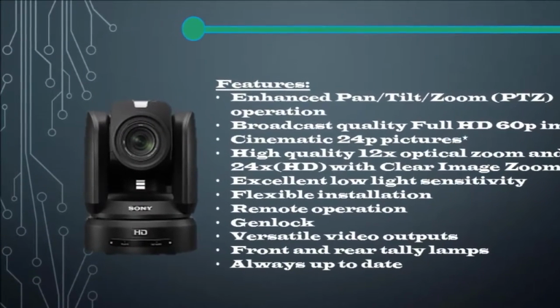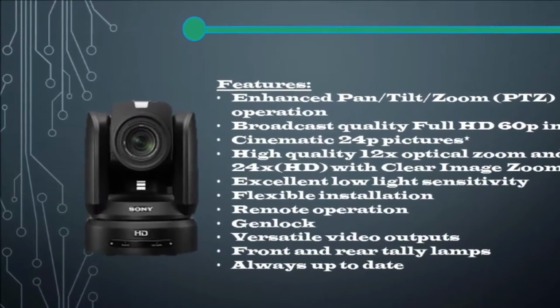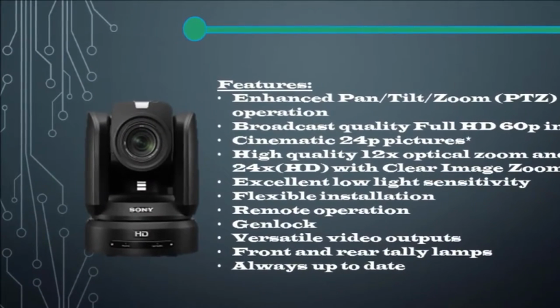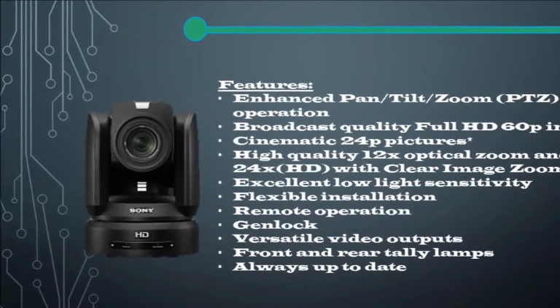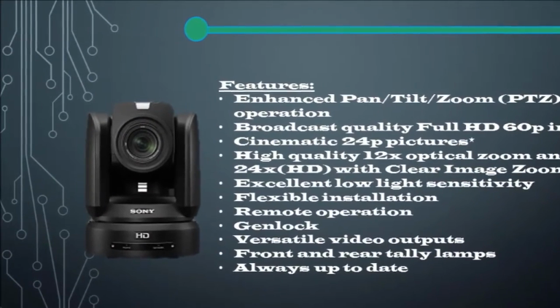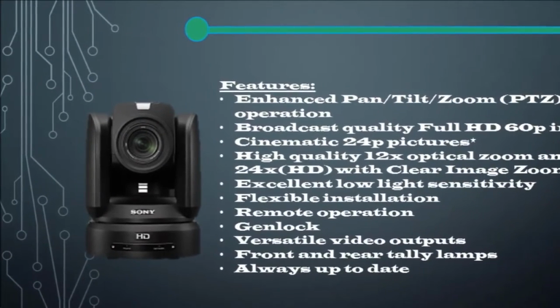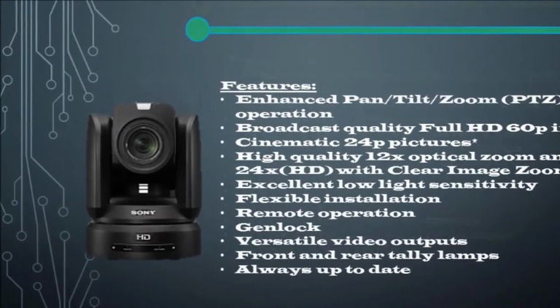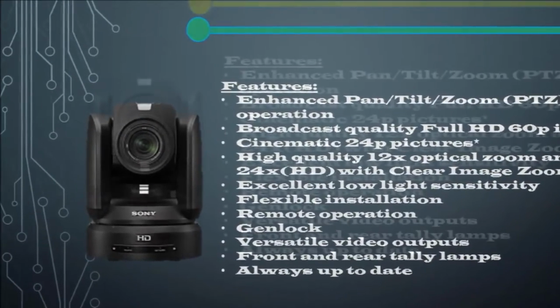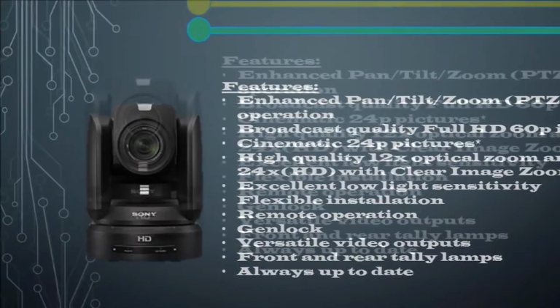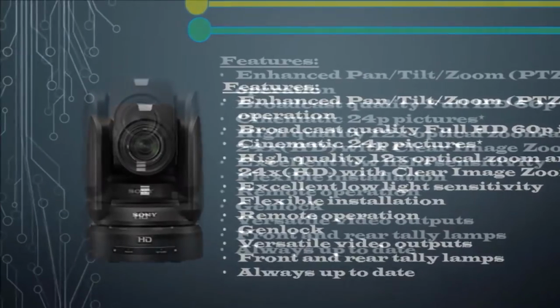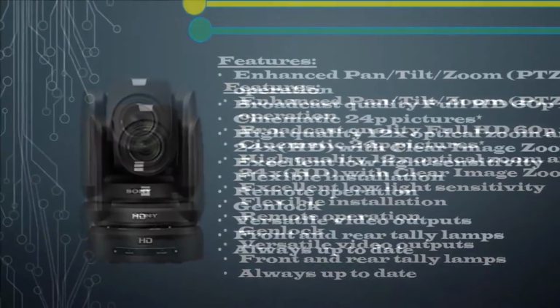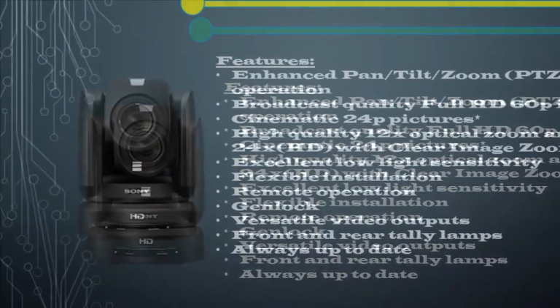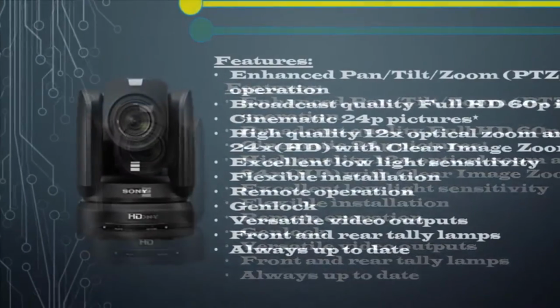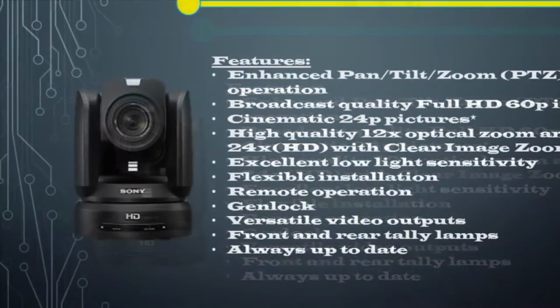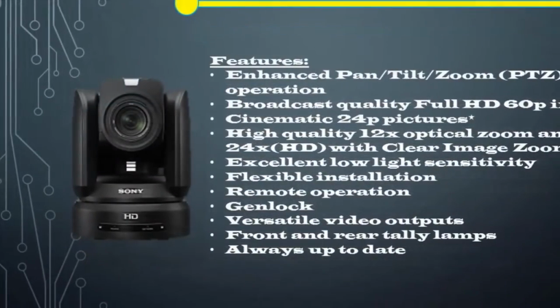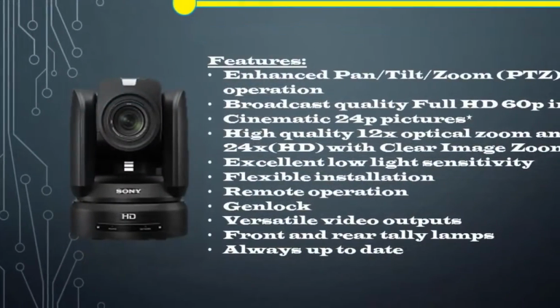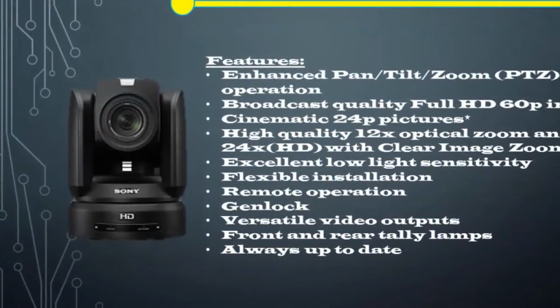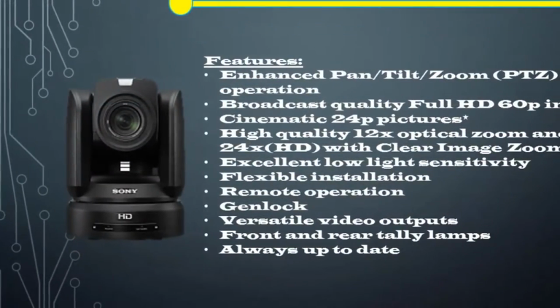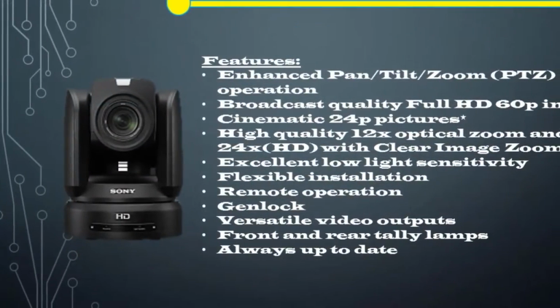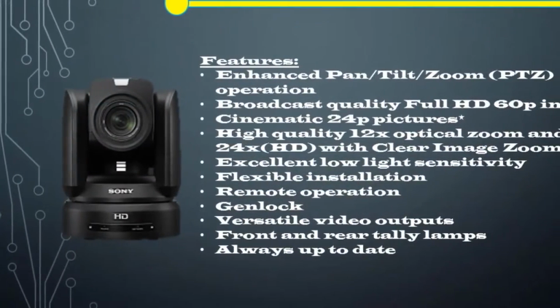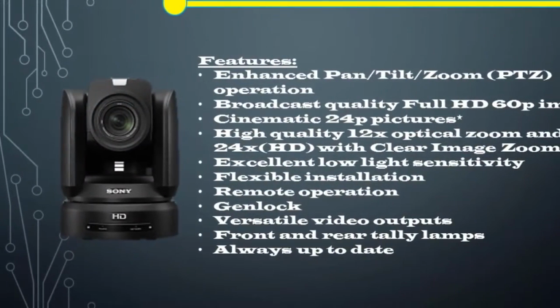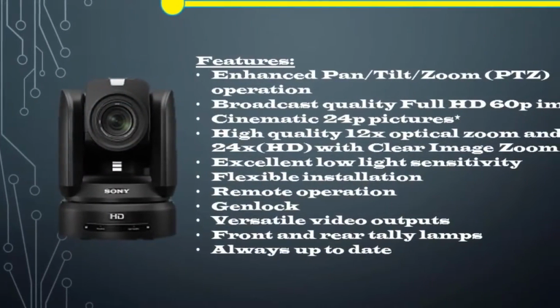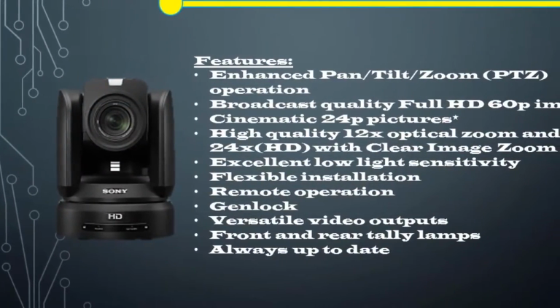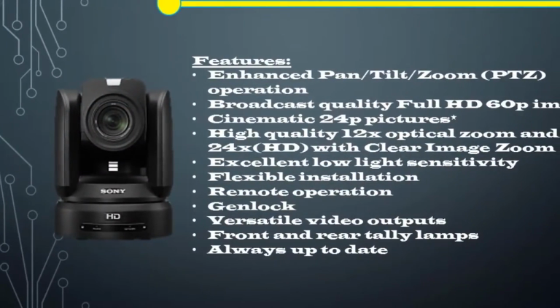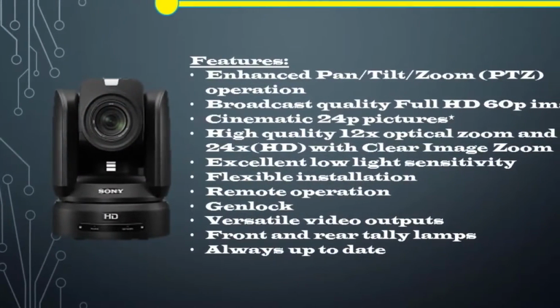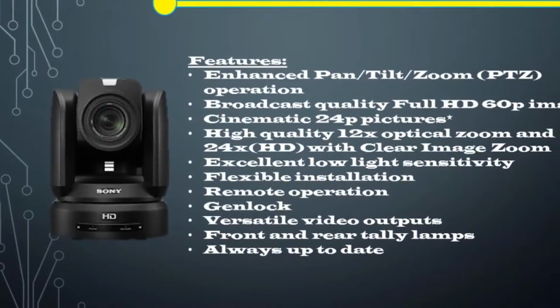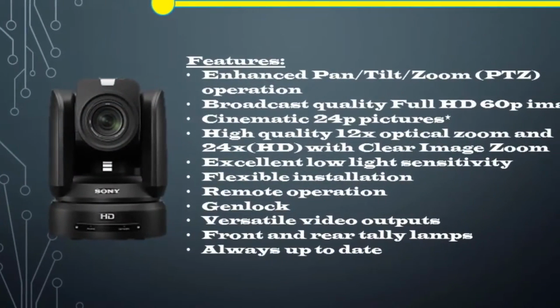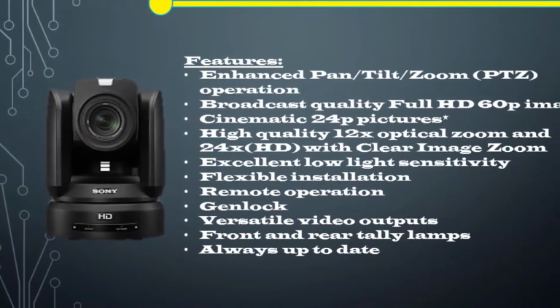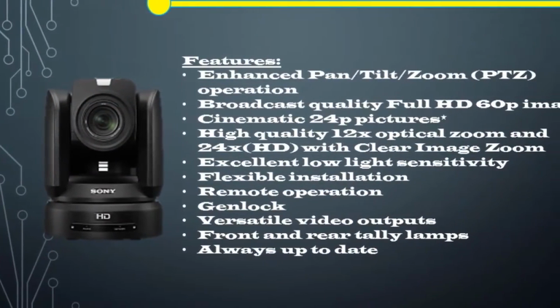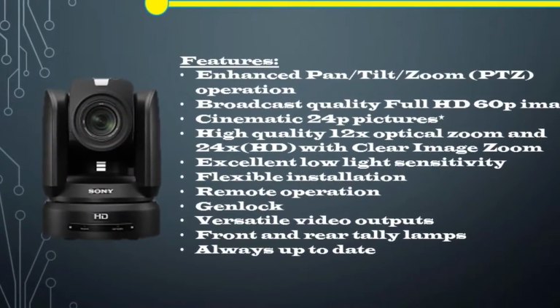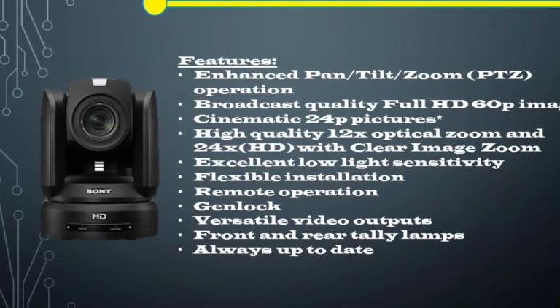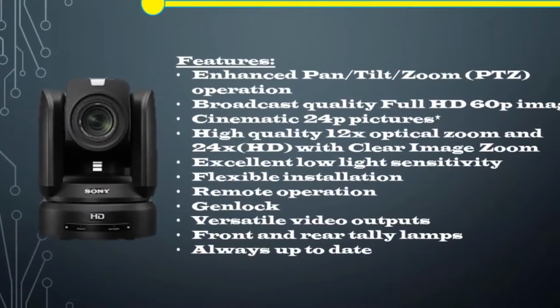PTZ Trace Memory allows a sequence of camera movements to be memorized and followed whenever required.